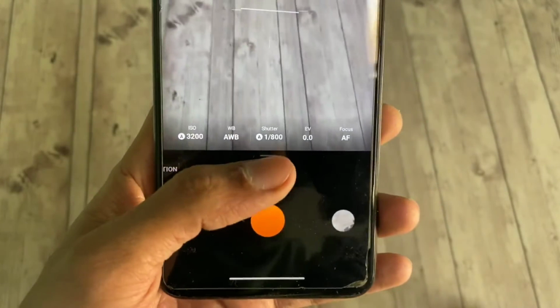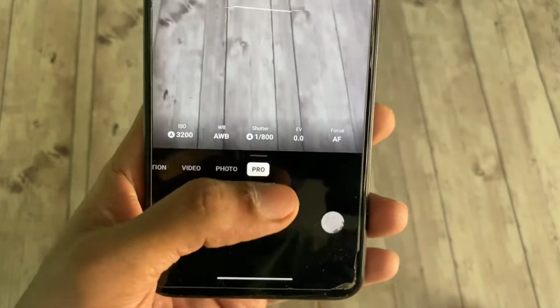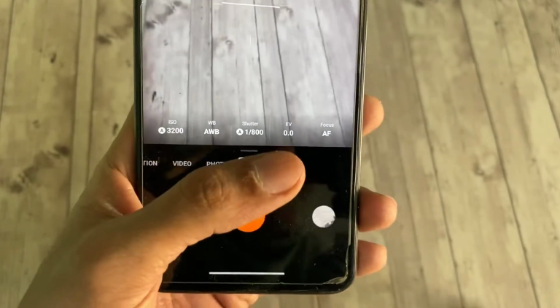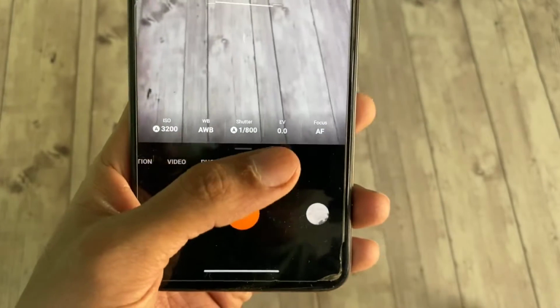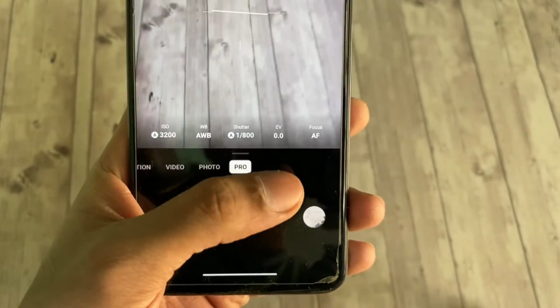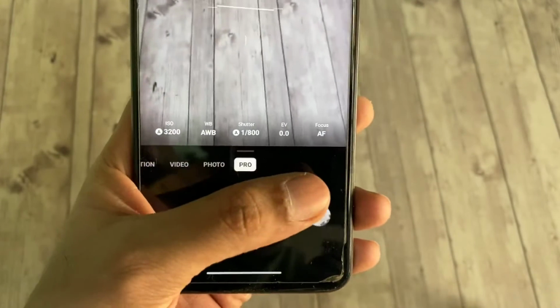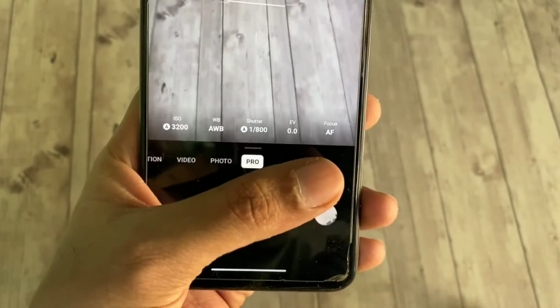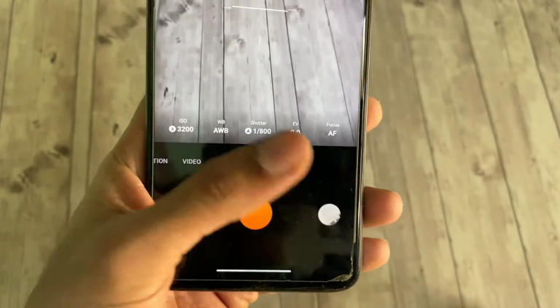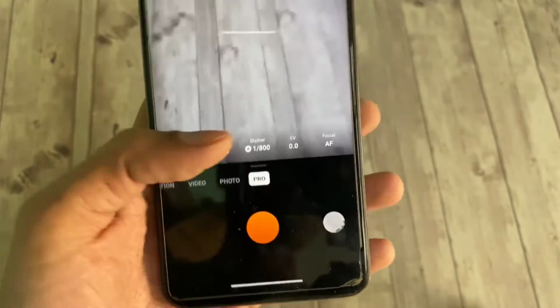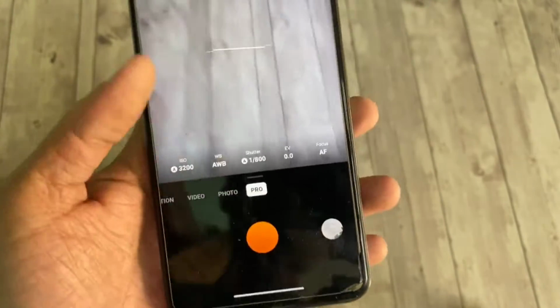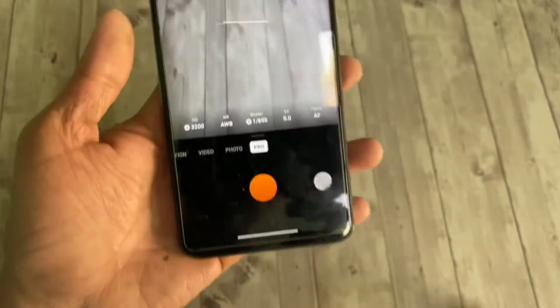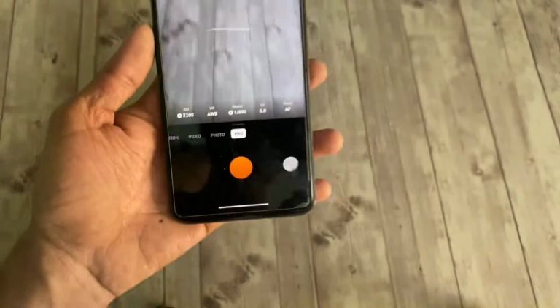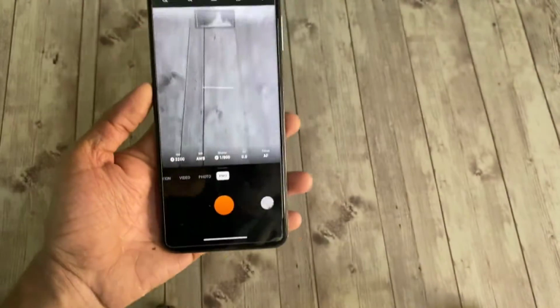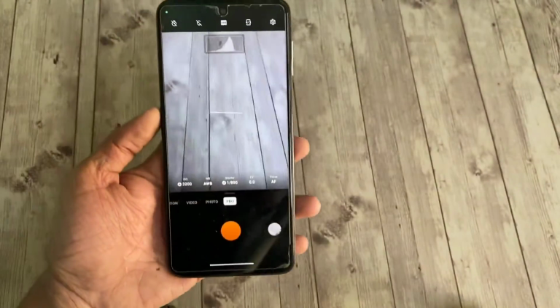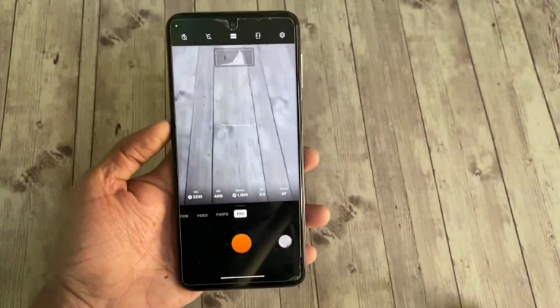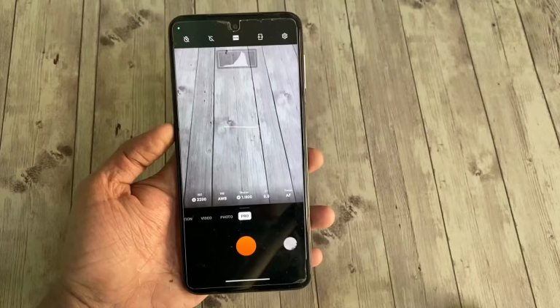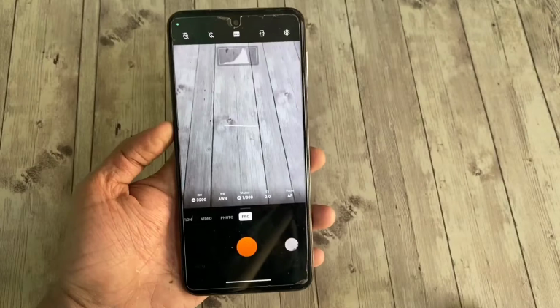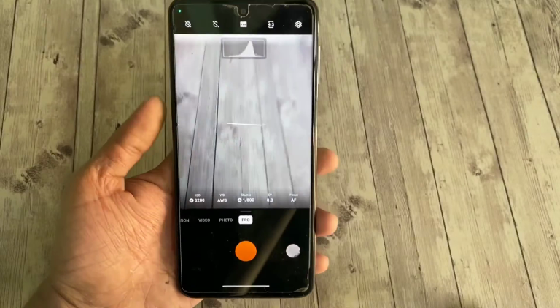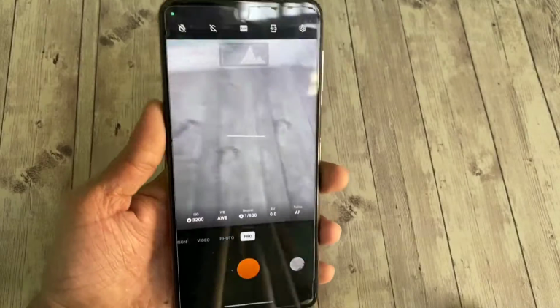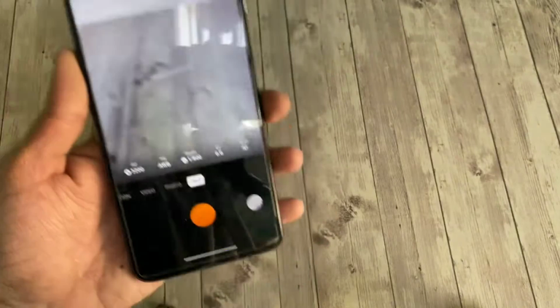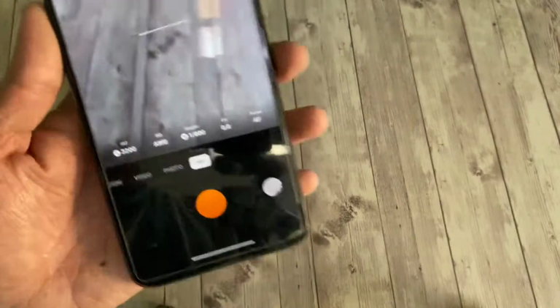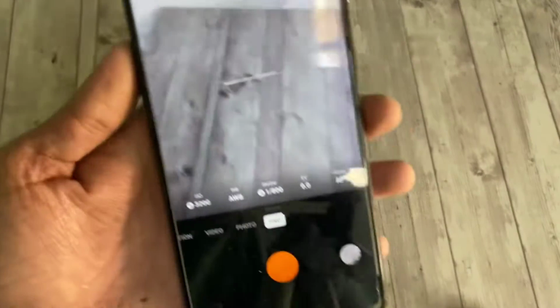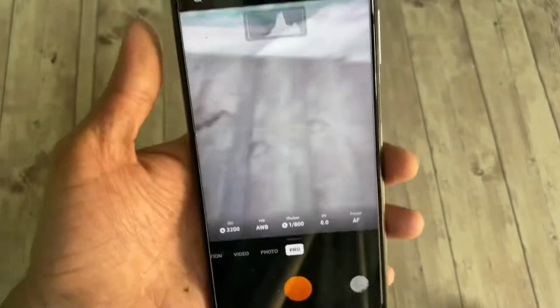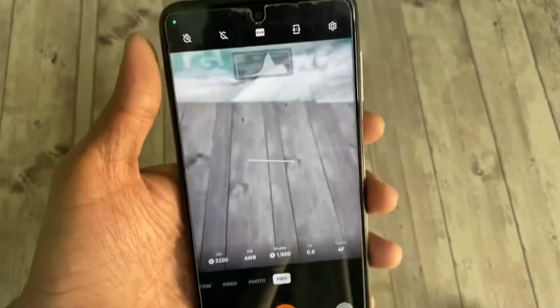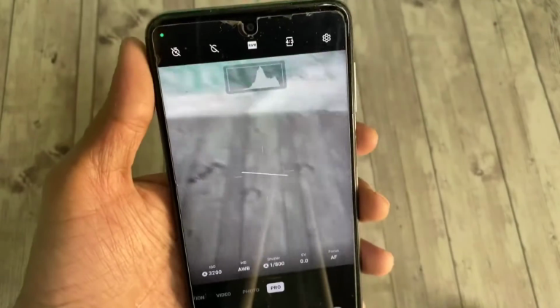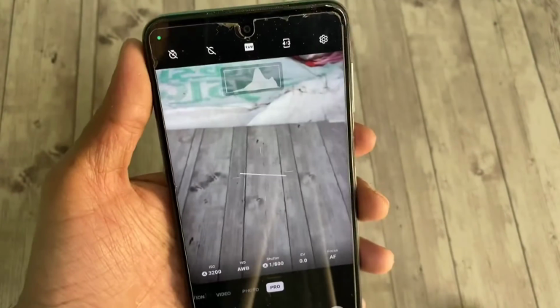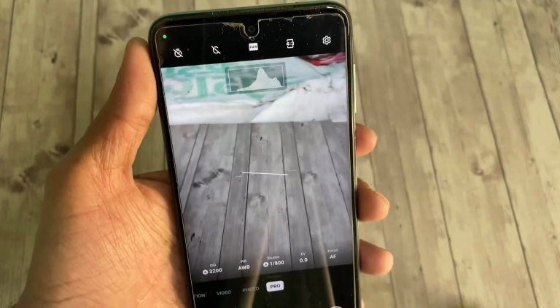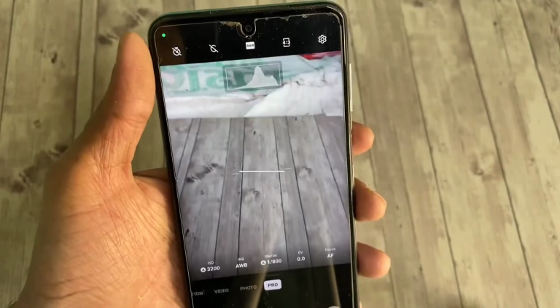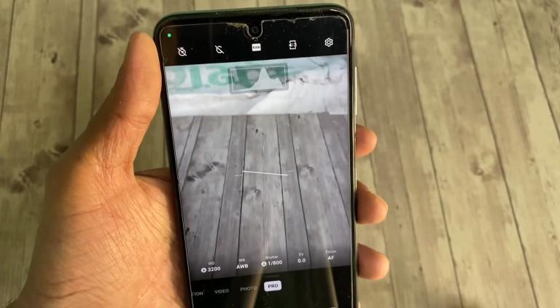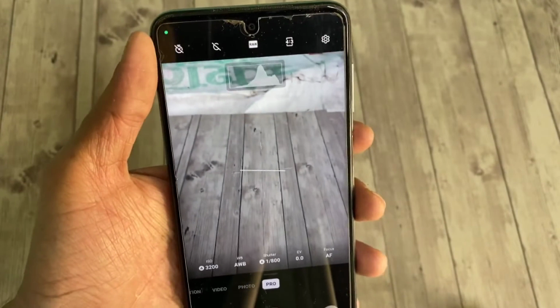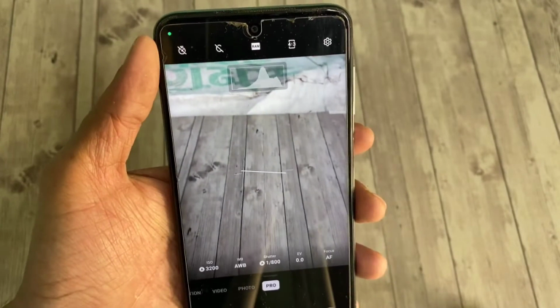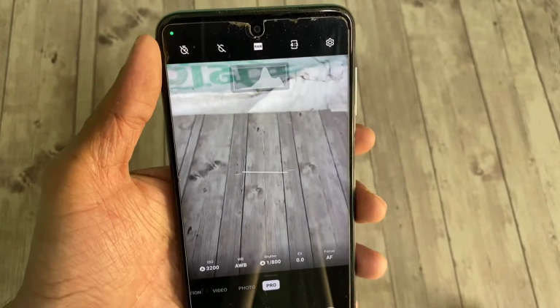Down below you can adjust ISO, white balance, shutter speed, exposure value and focus.